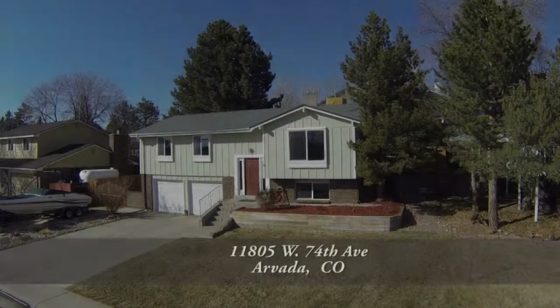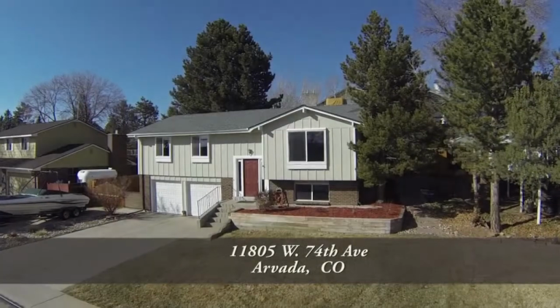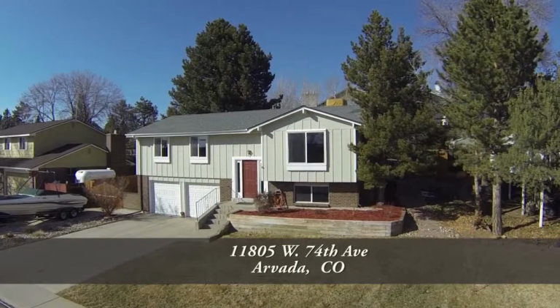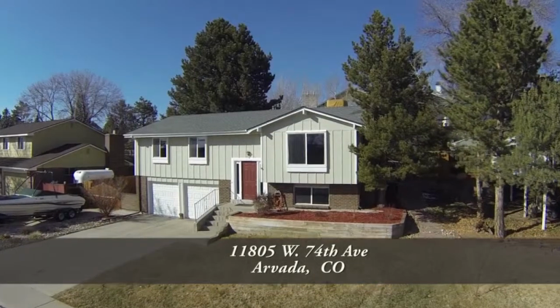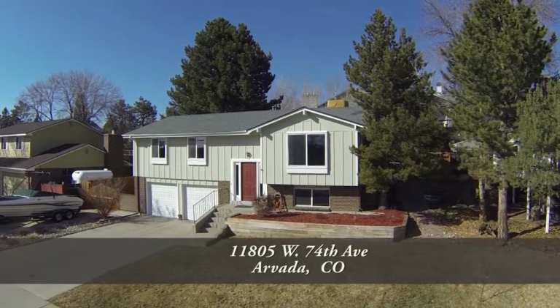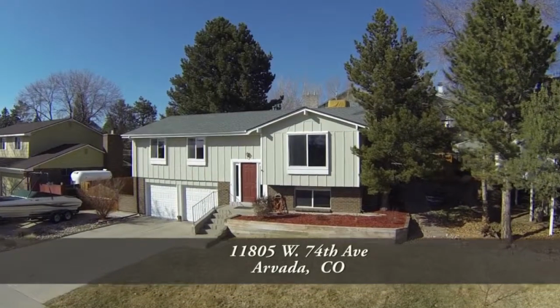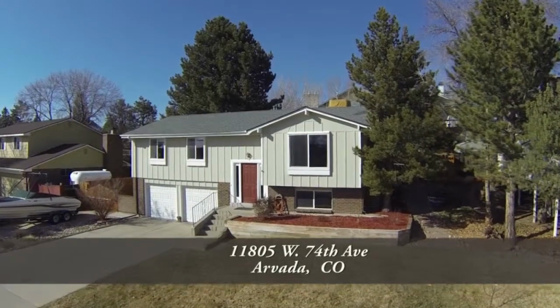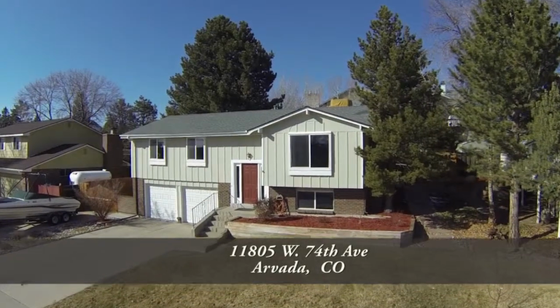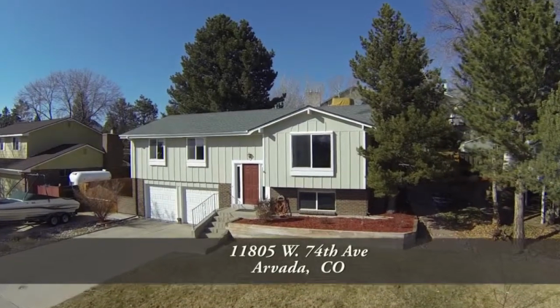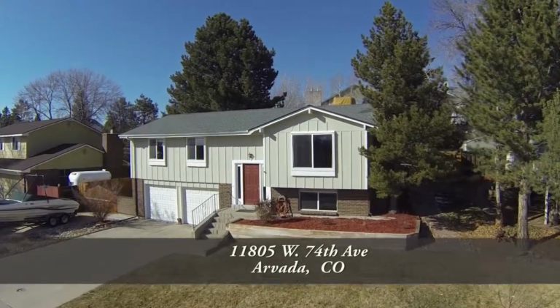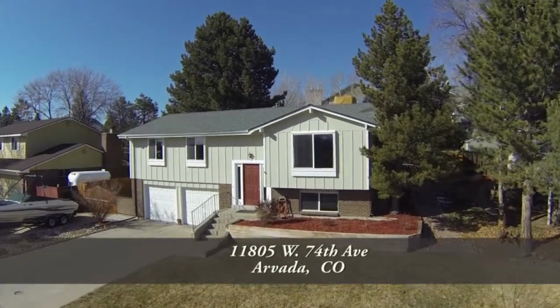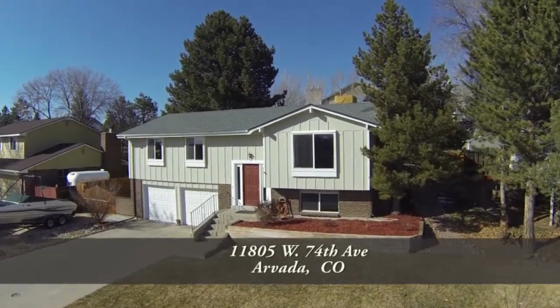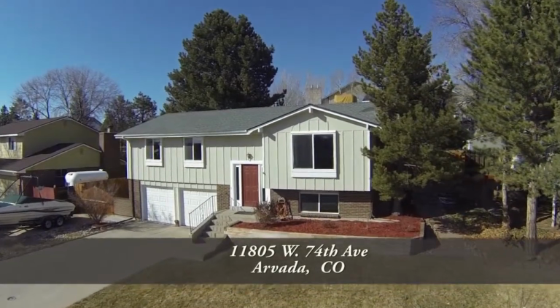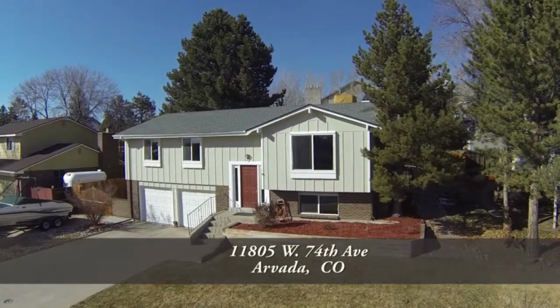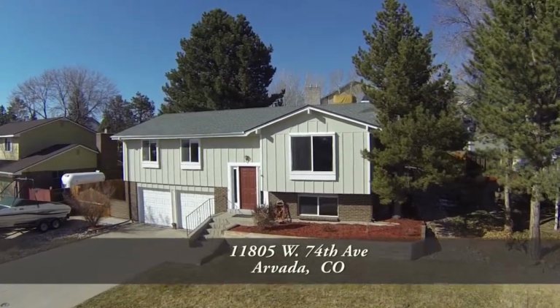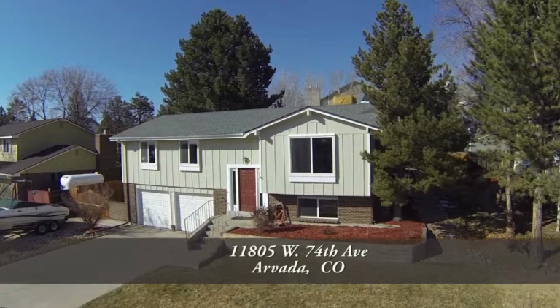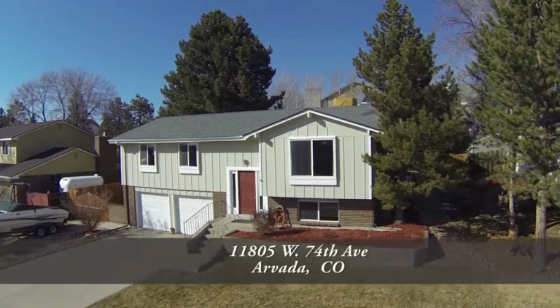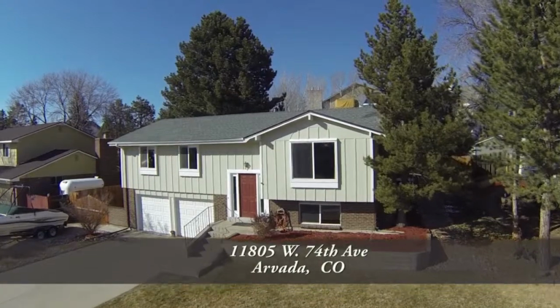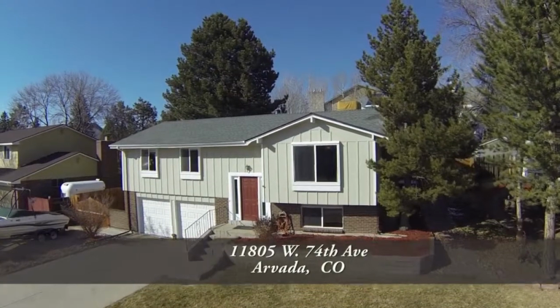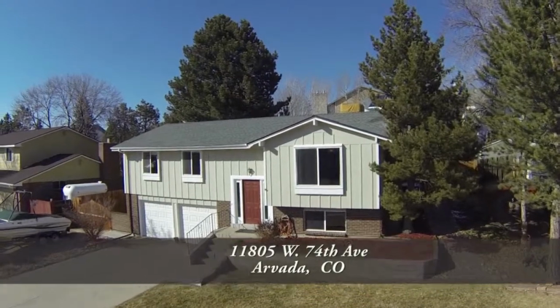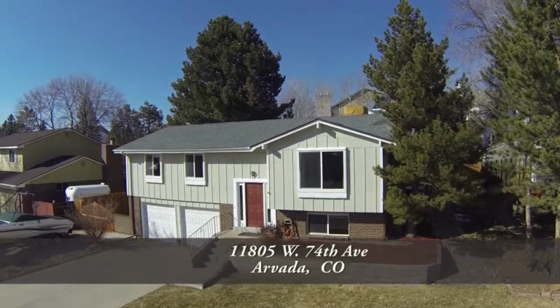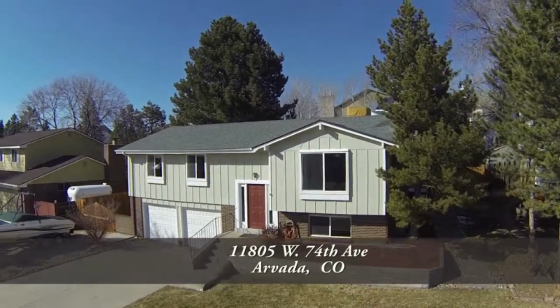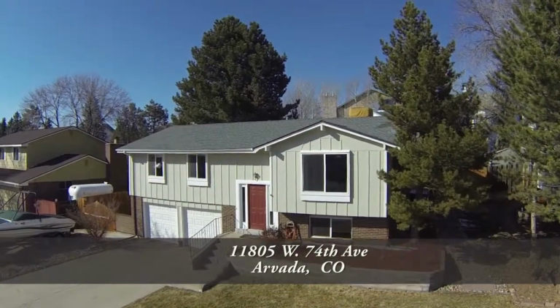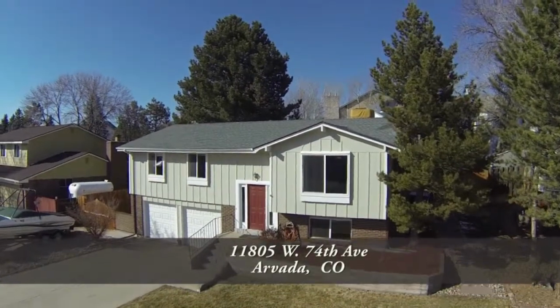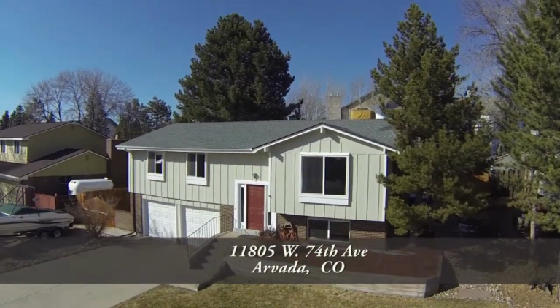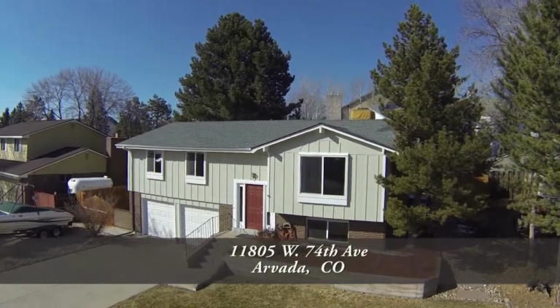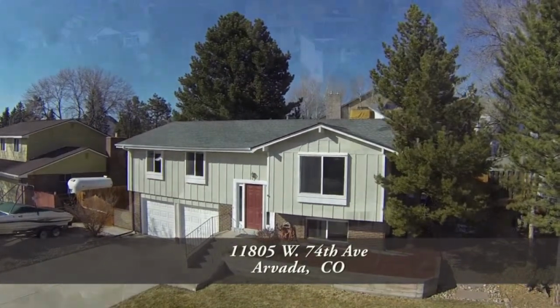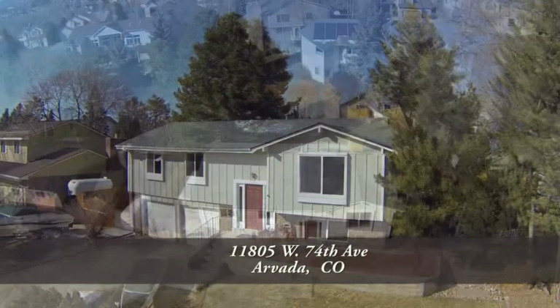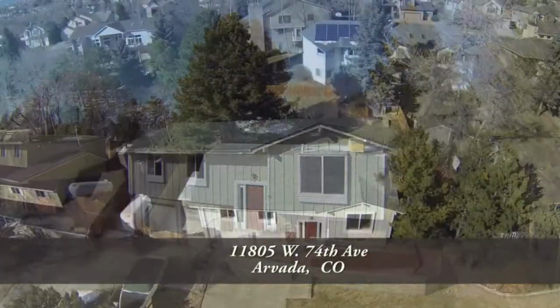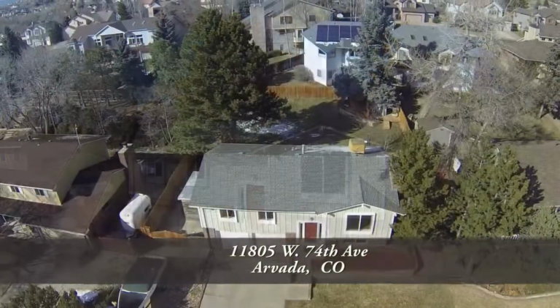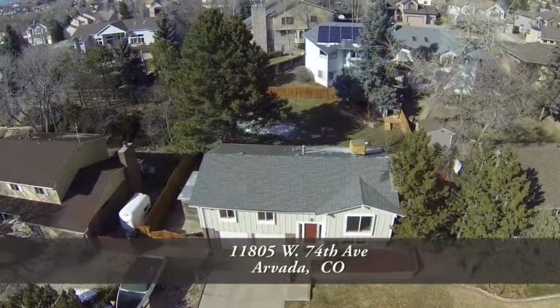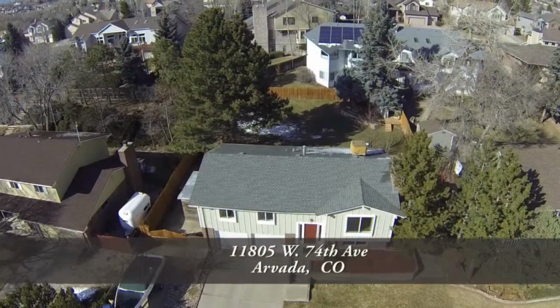Arvada is one of the hottest places to live in the Denver metro area. It has easy access to Boulder, Golden, Denver, and the mountains.